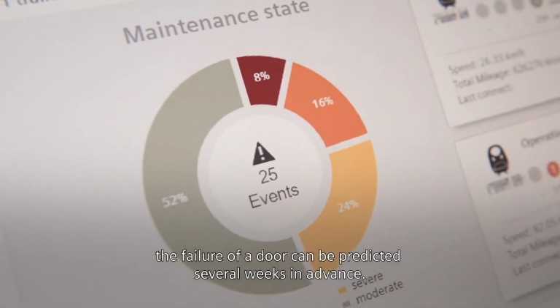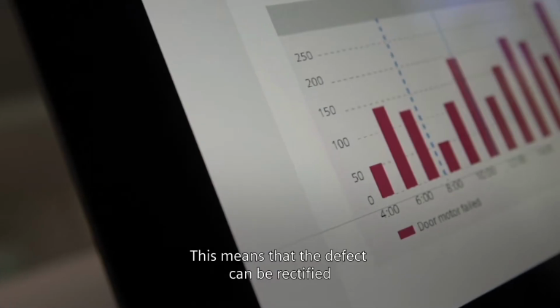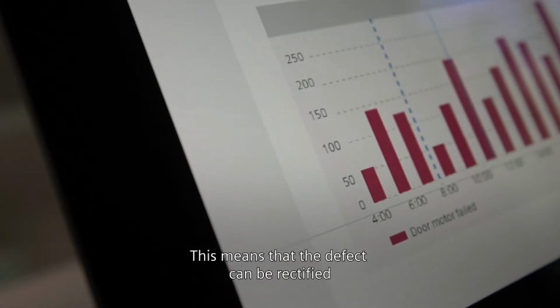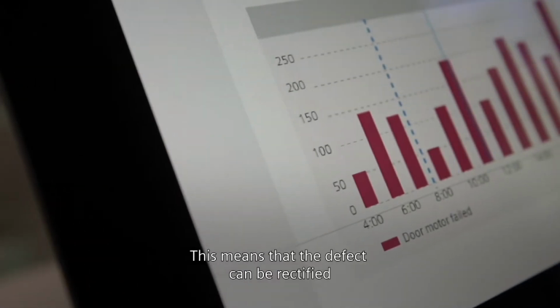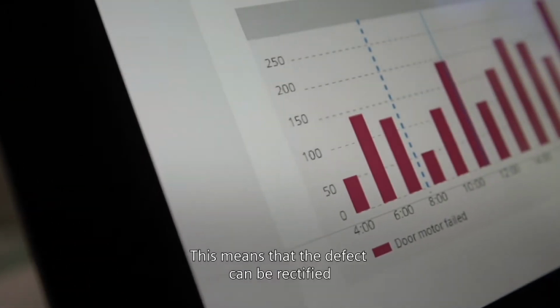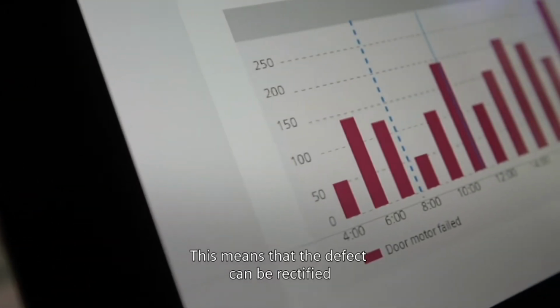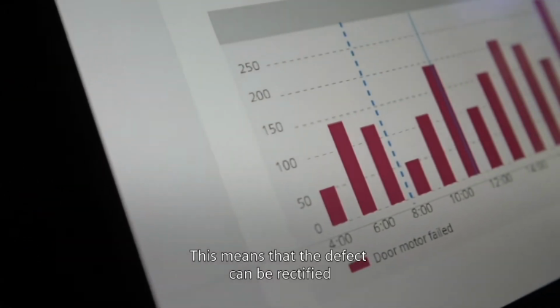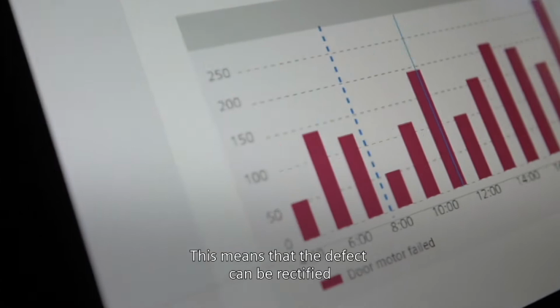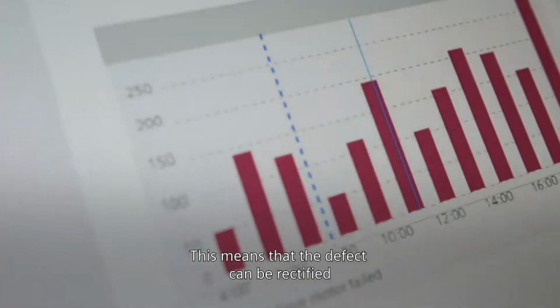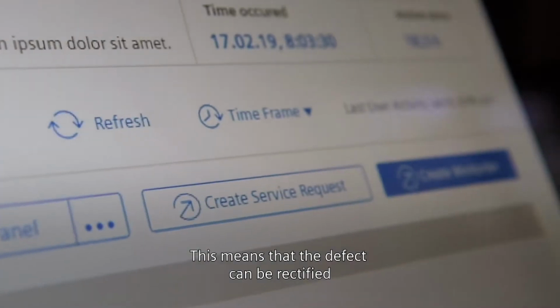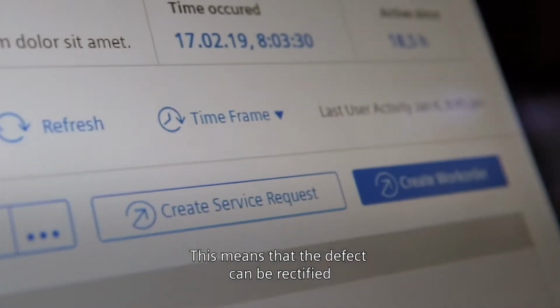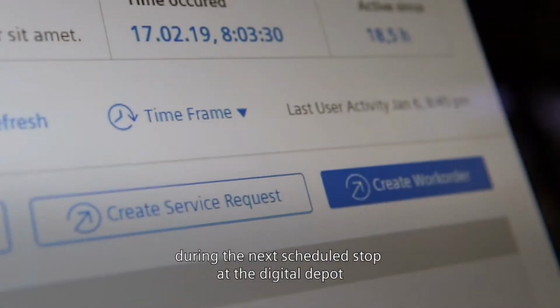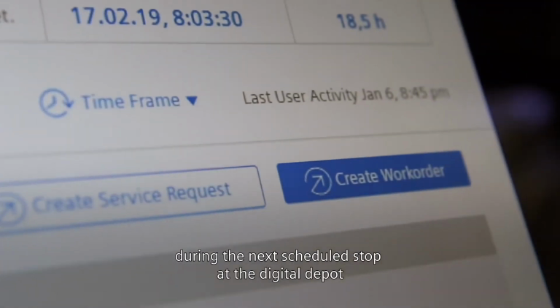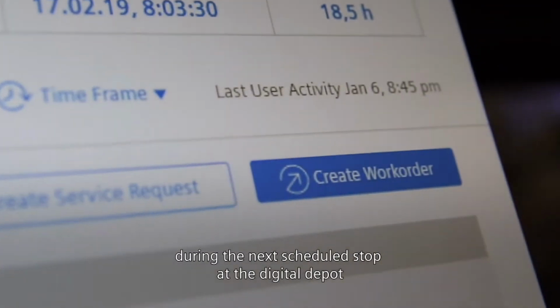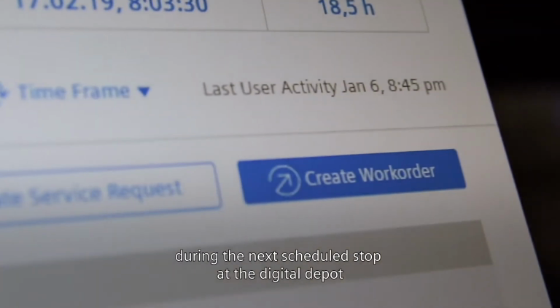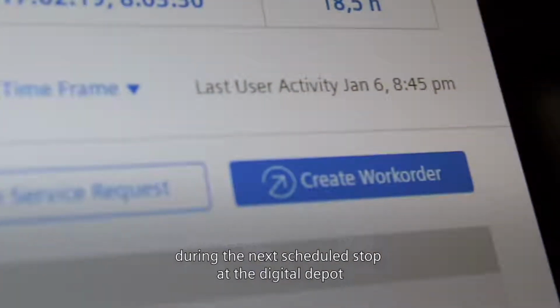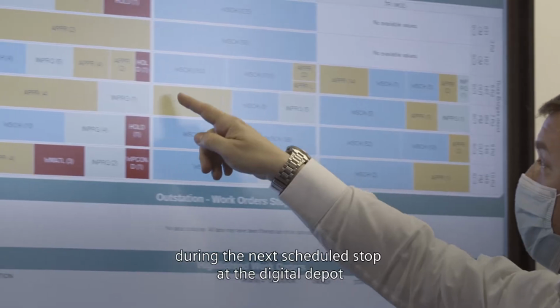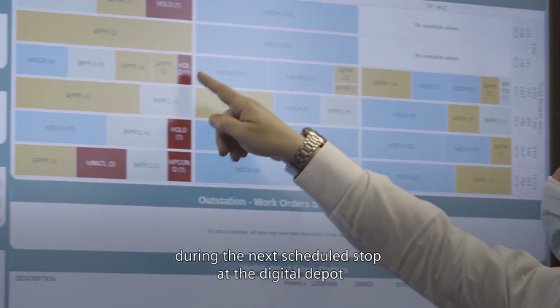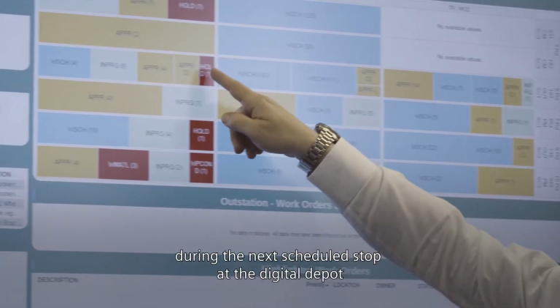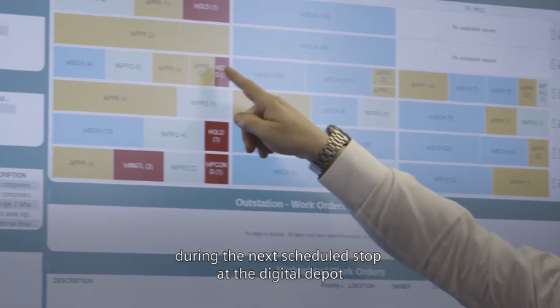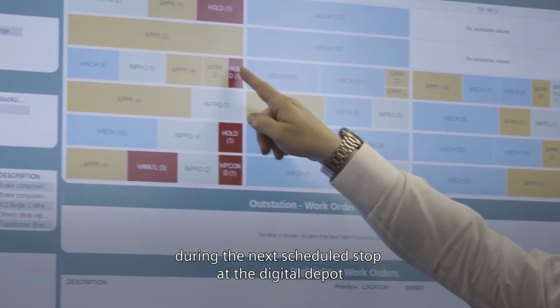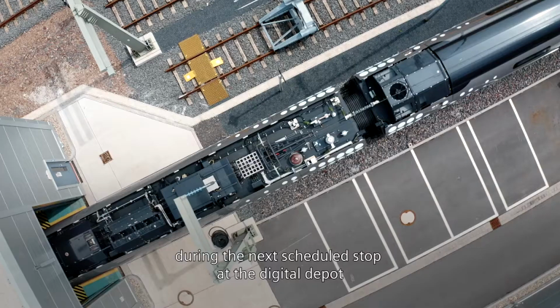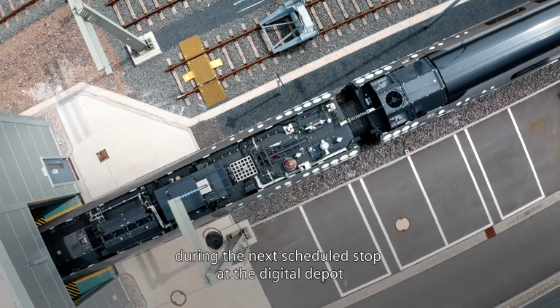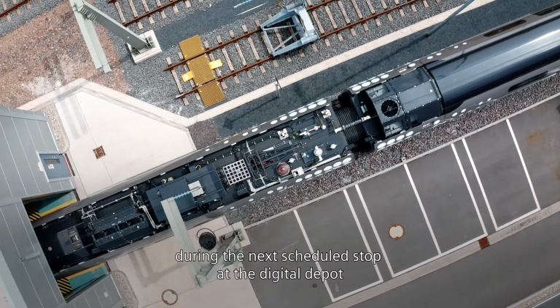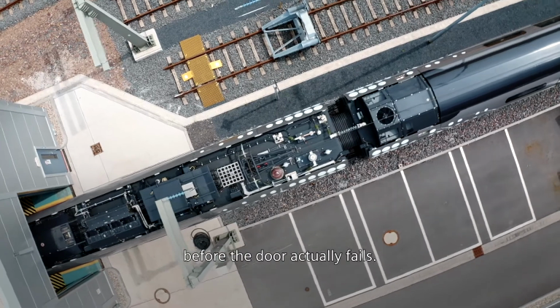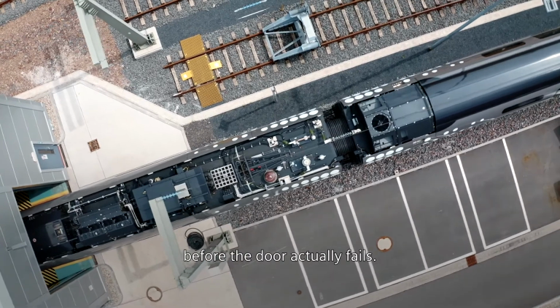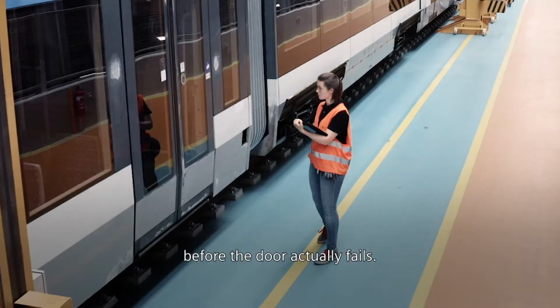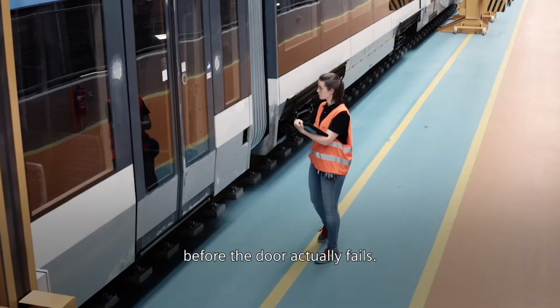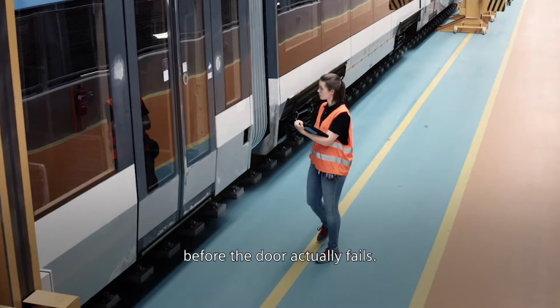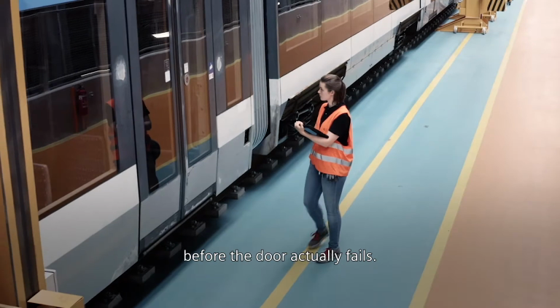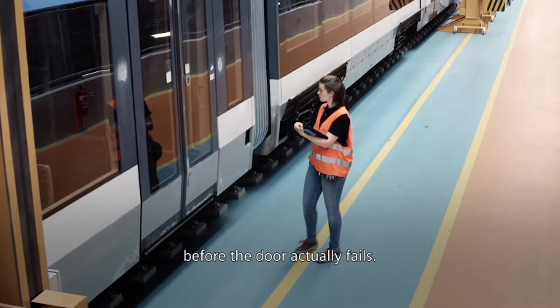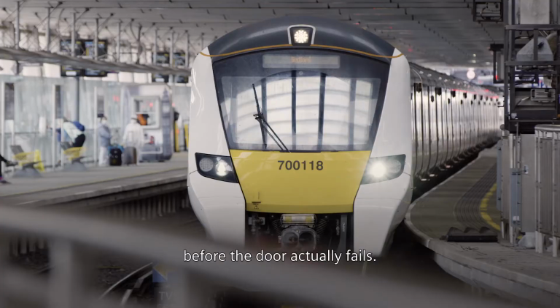This means that the defect can be rectified during the next scheduled stop at the digital depot, before the door actually fails.